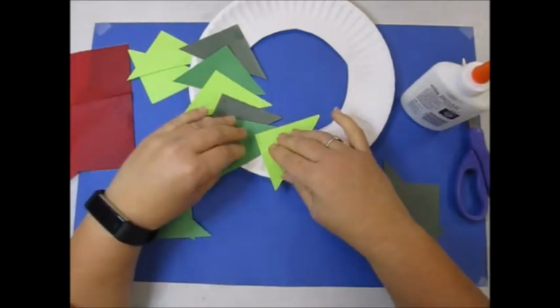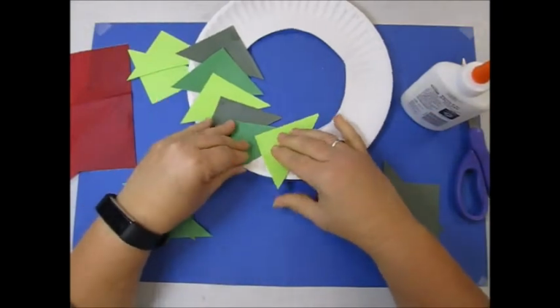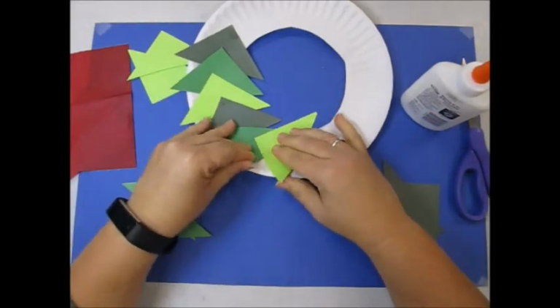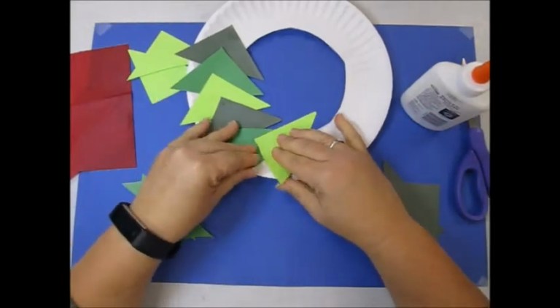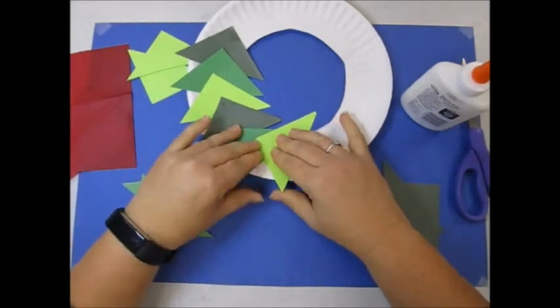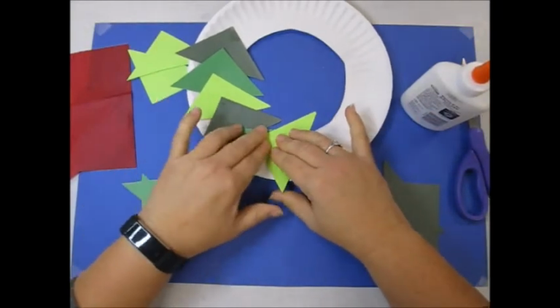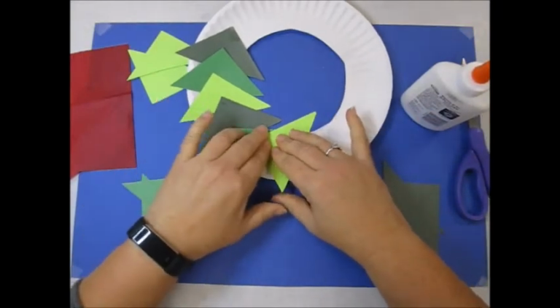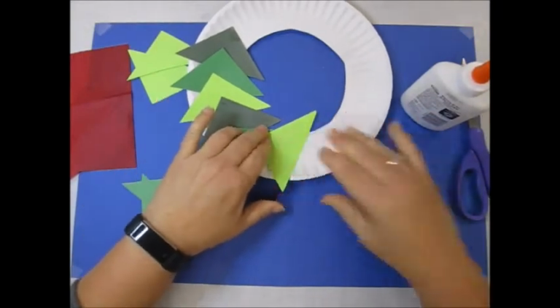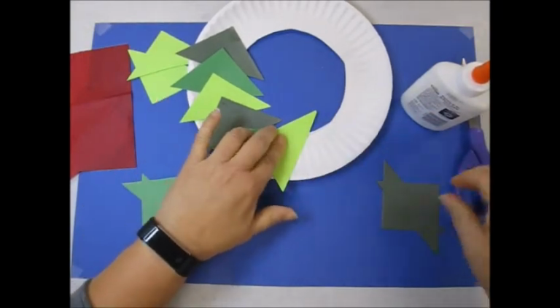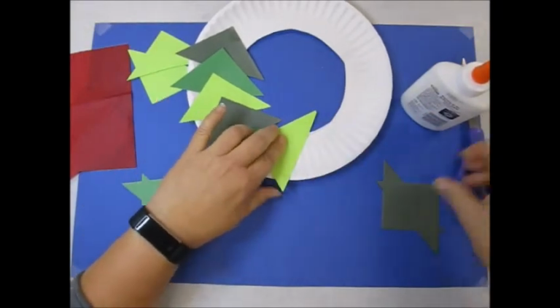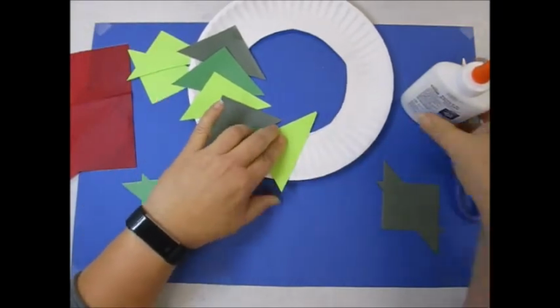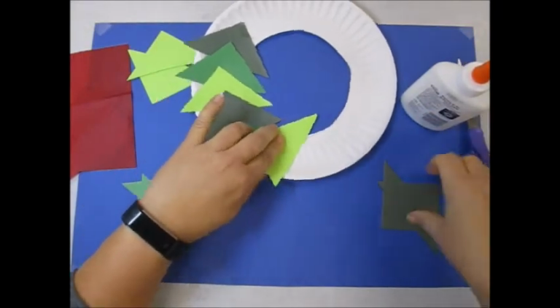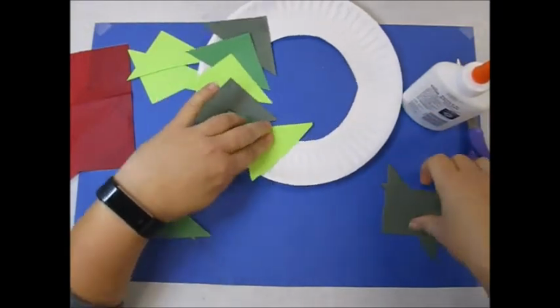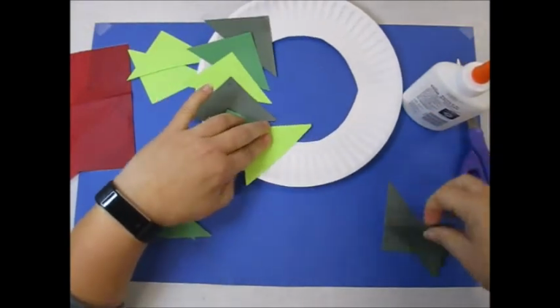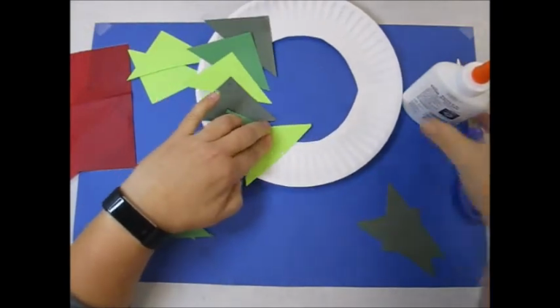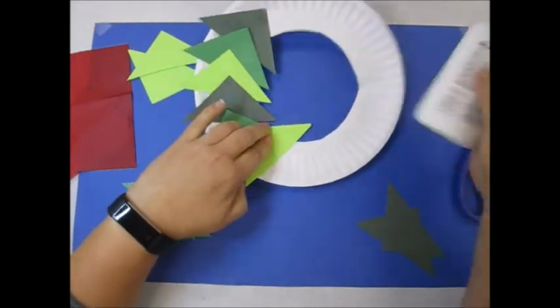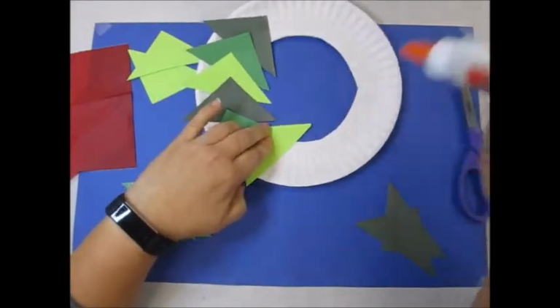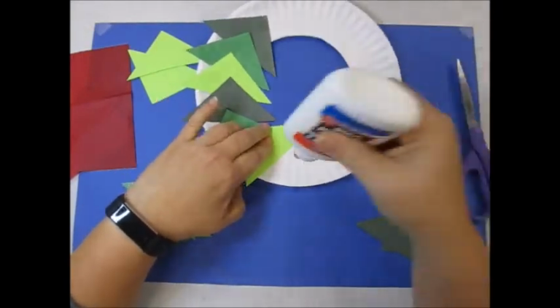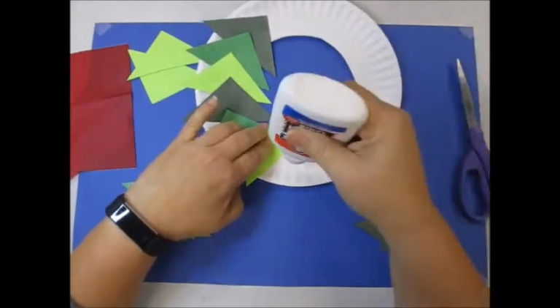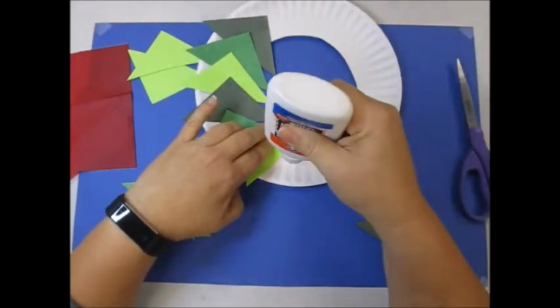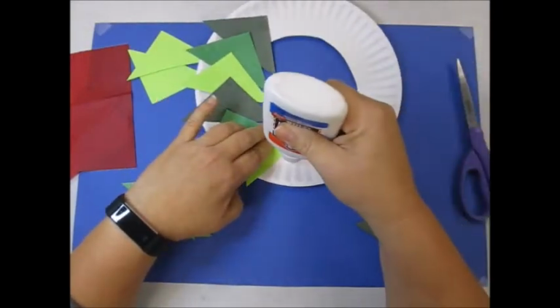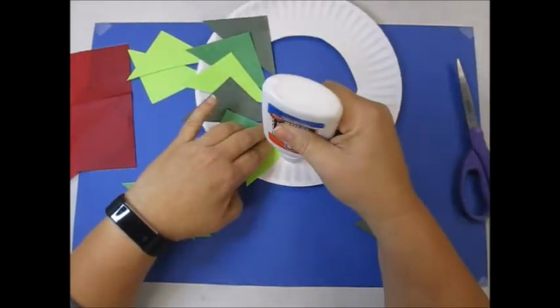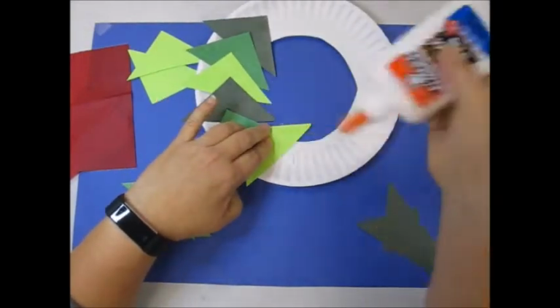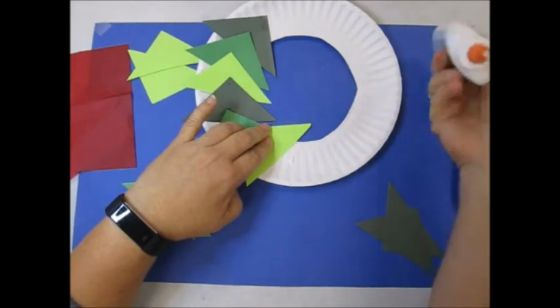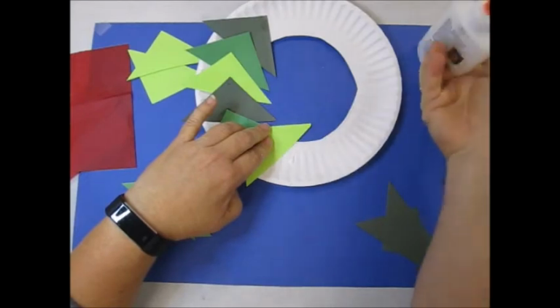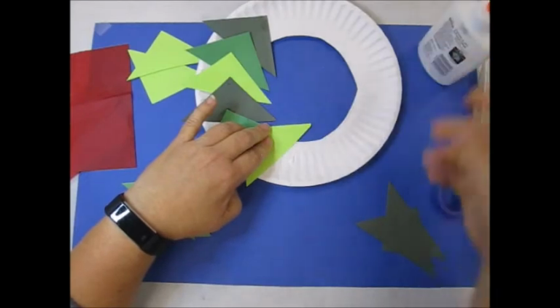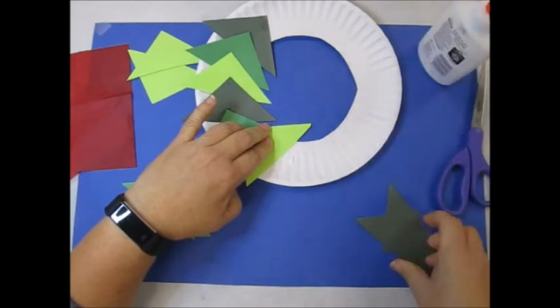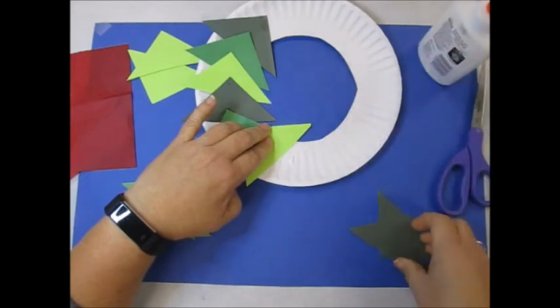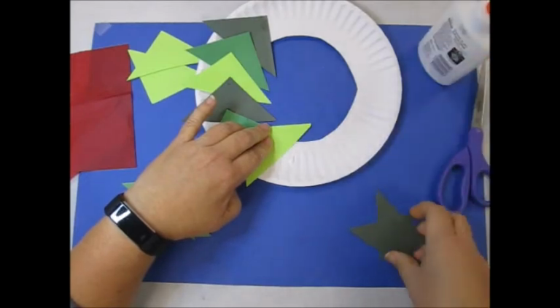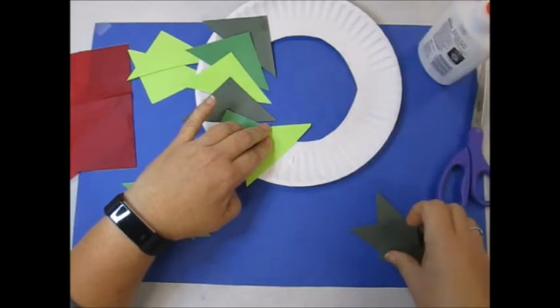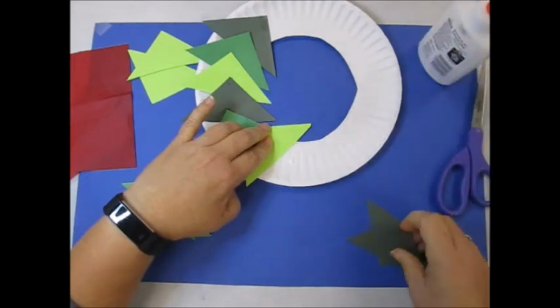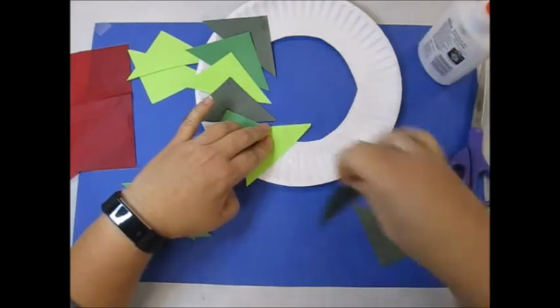I'm going to fold the green. I'll fold the blank side.